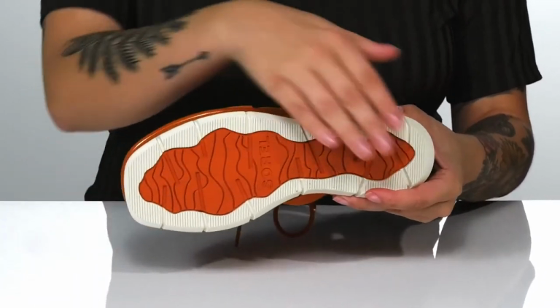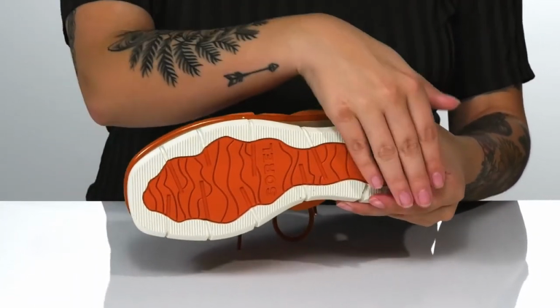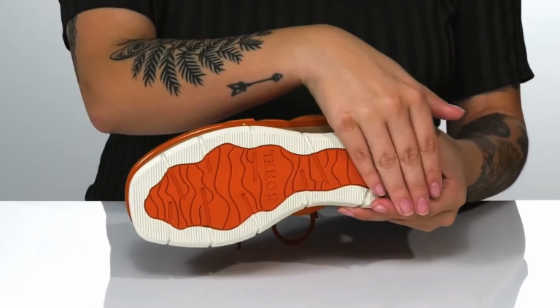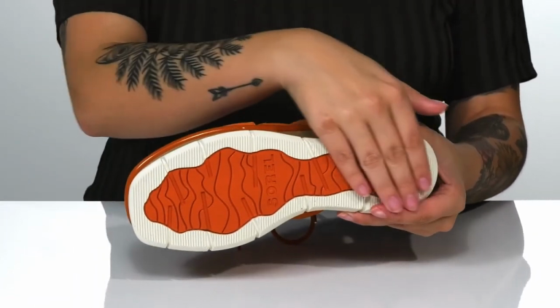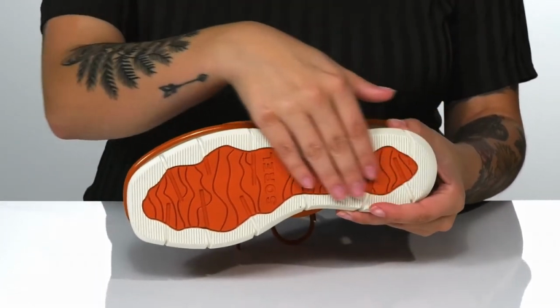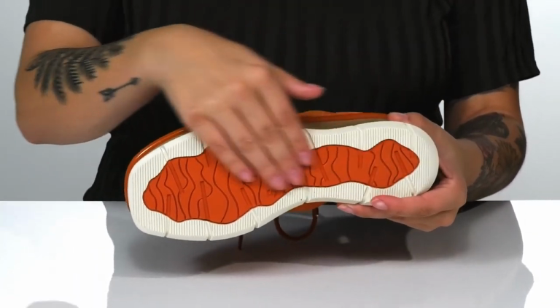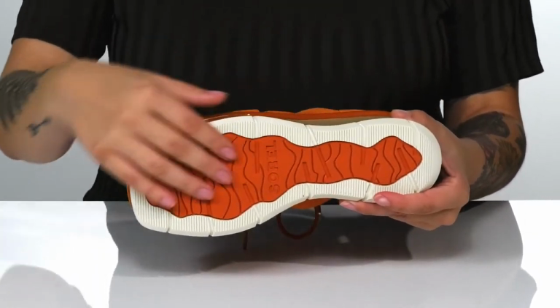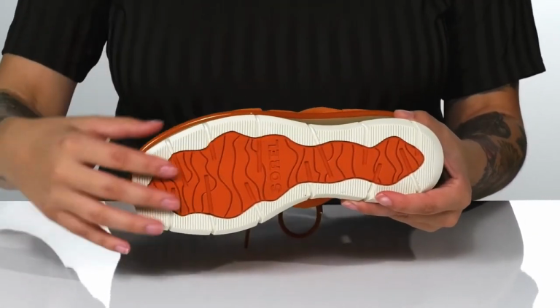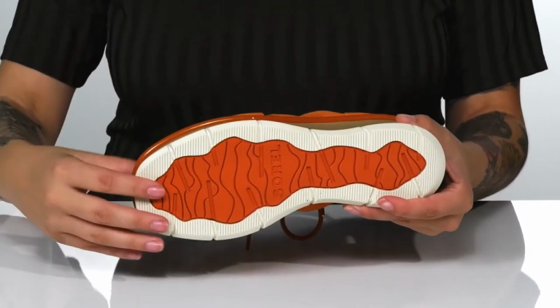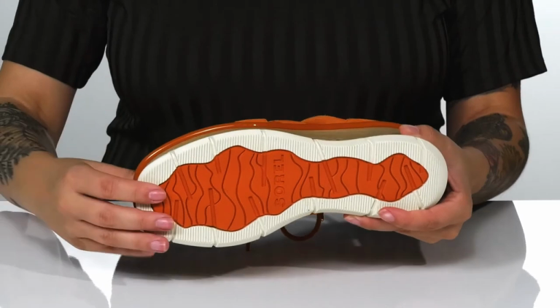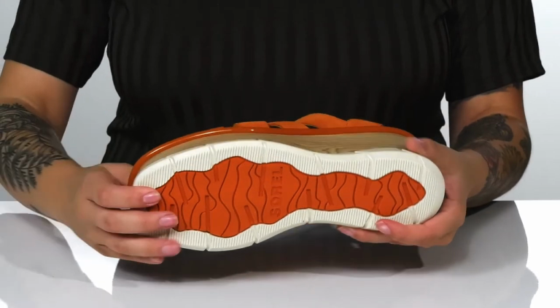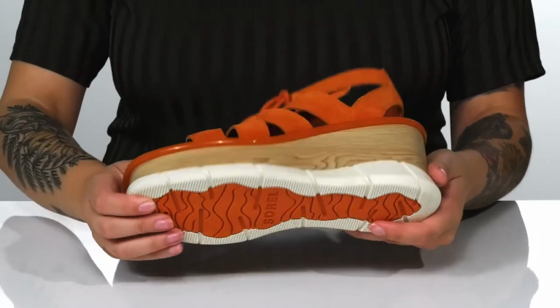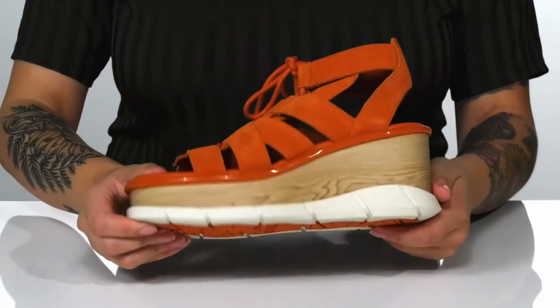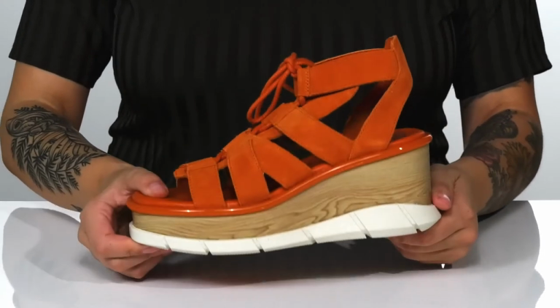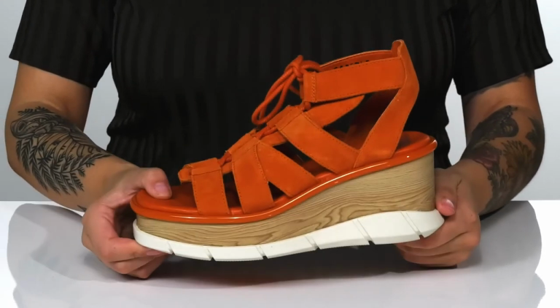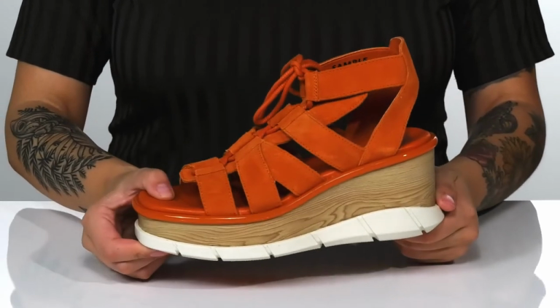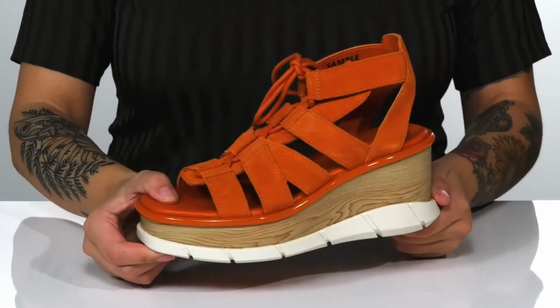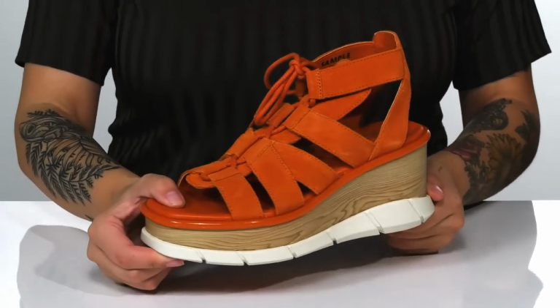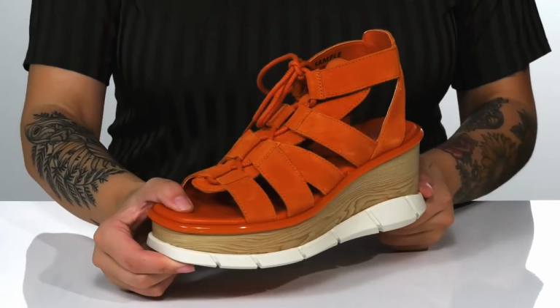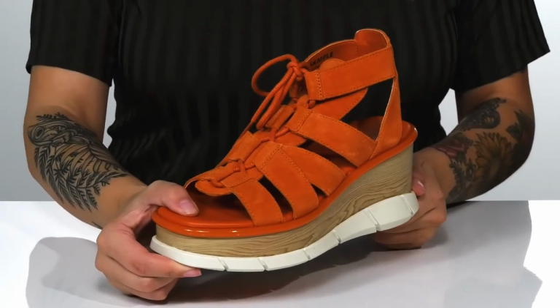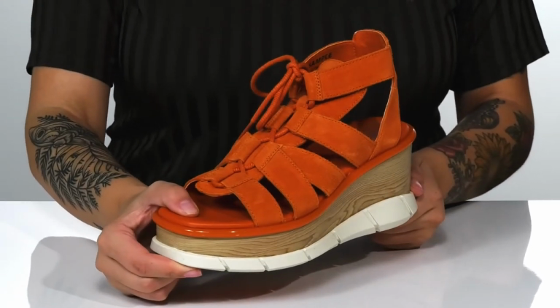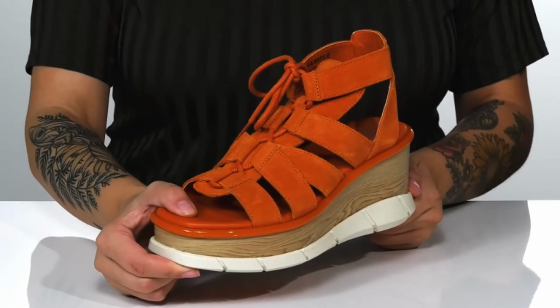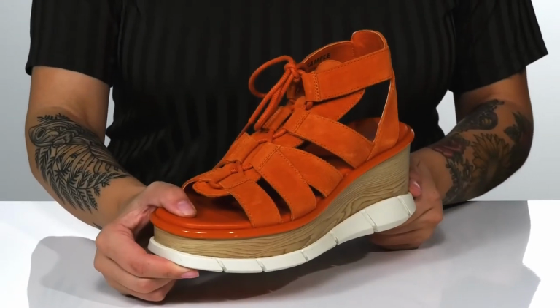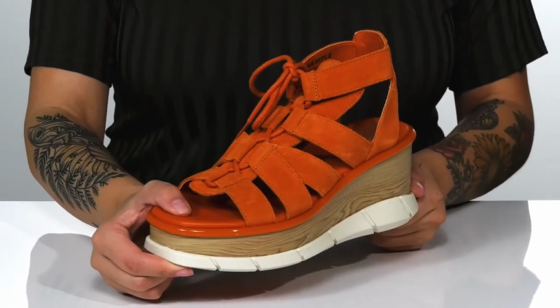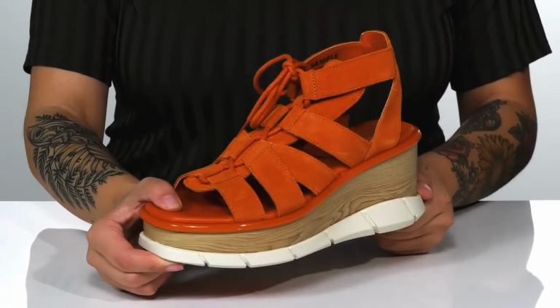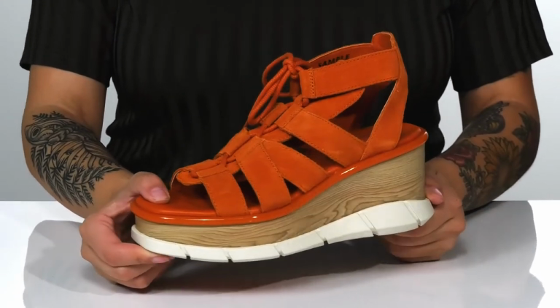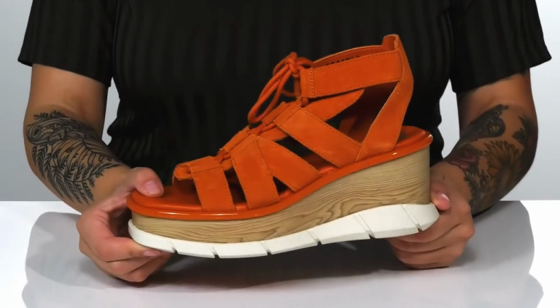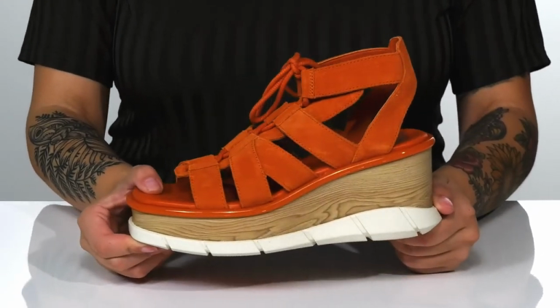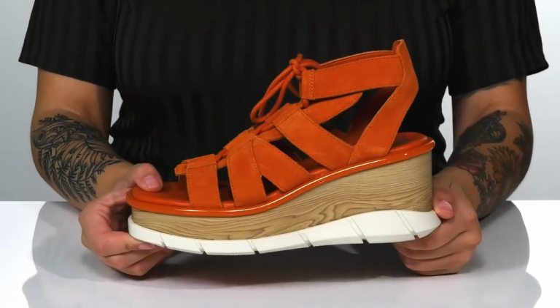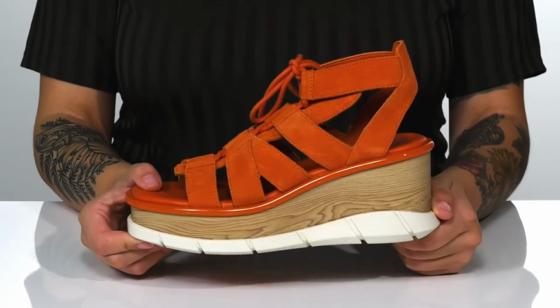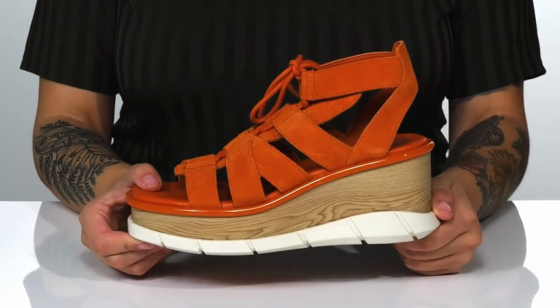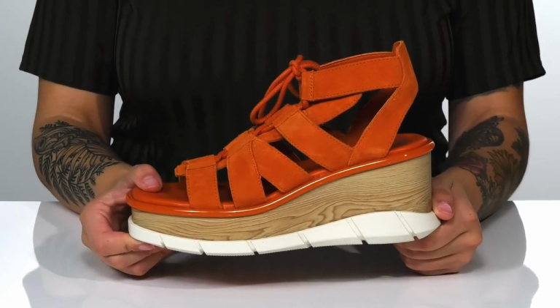Underneath there is a textured outsole for traction. And I think these would pair very well with some skinny jeans.